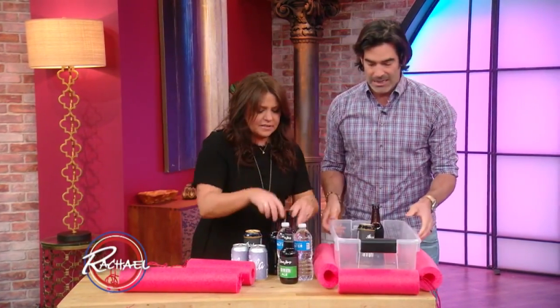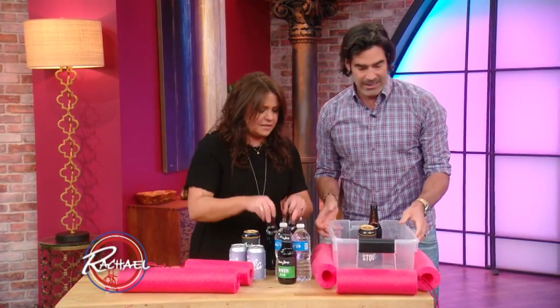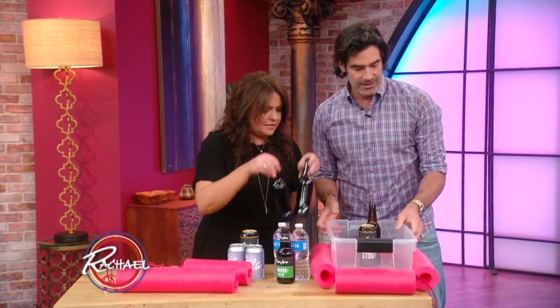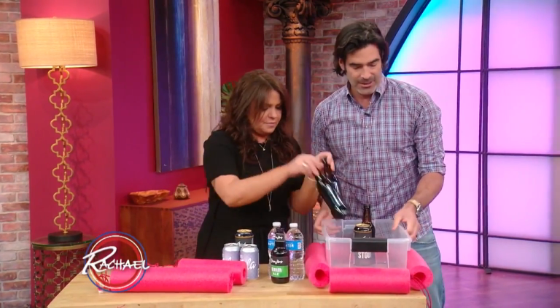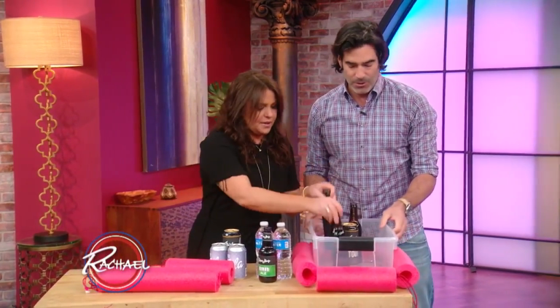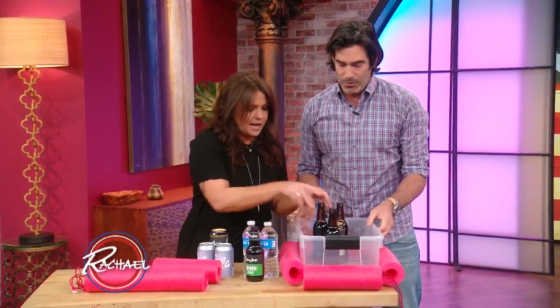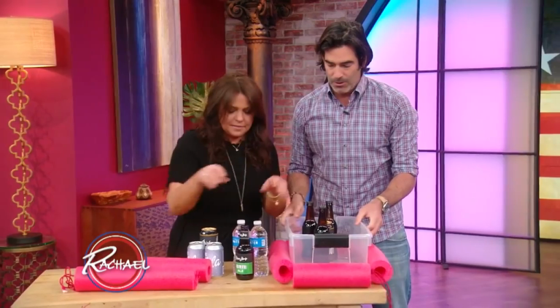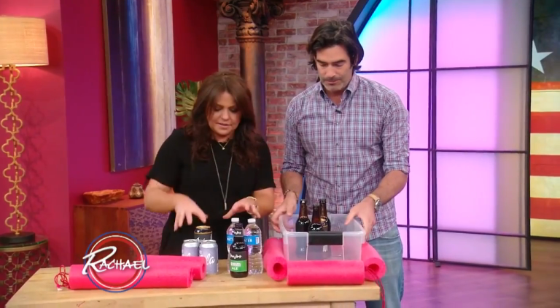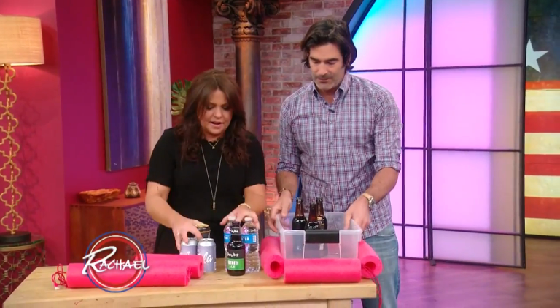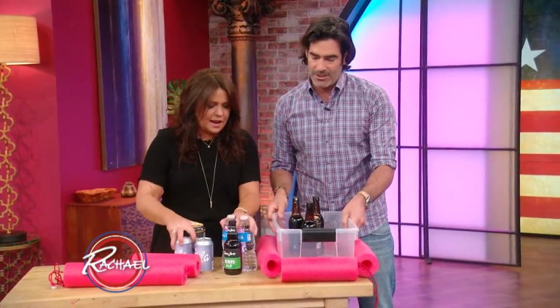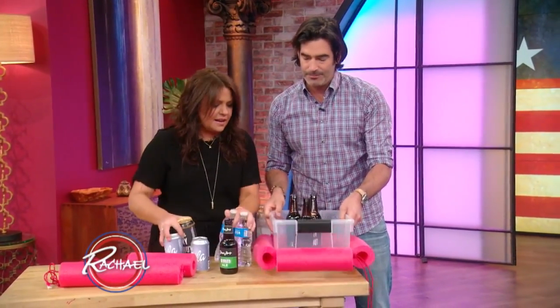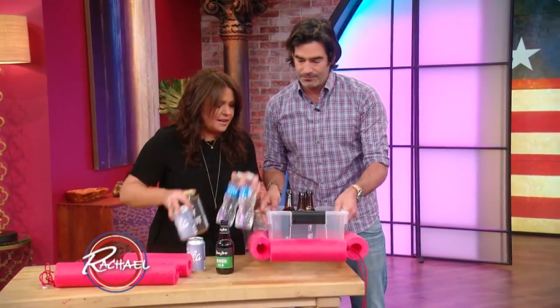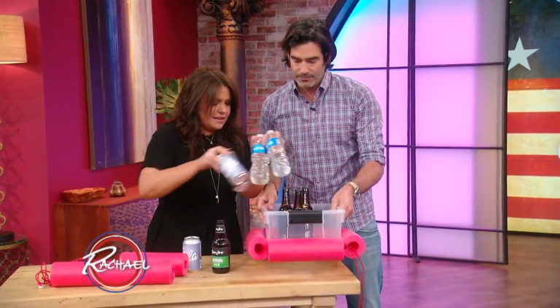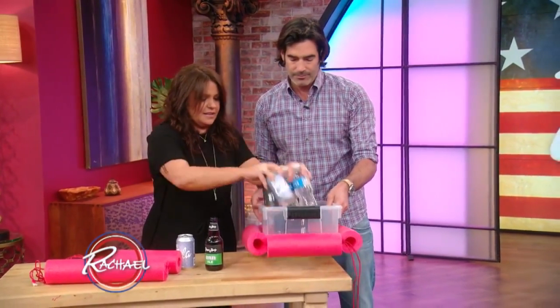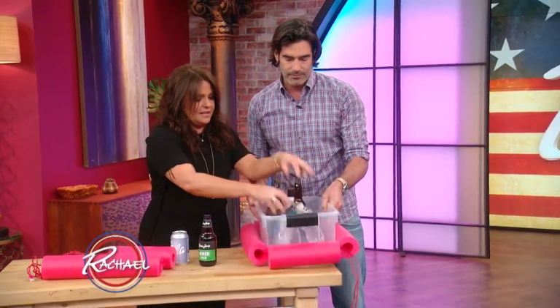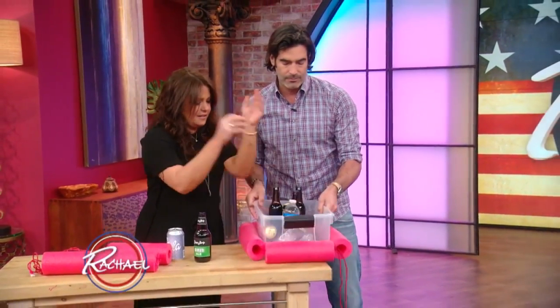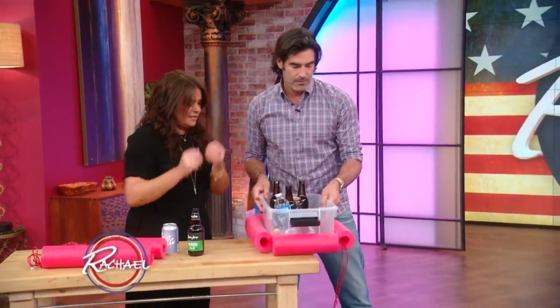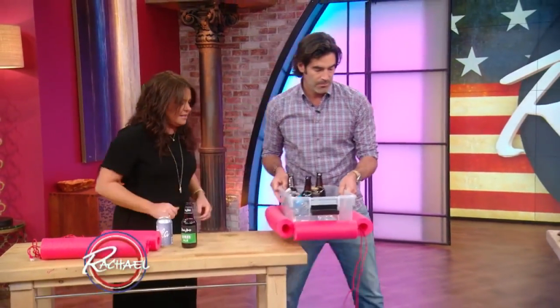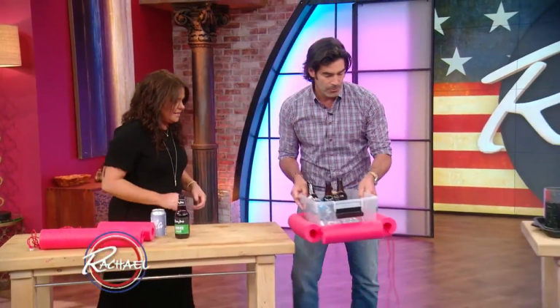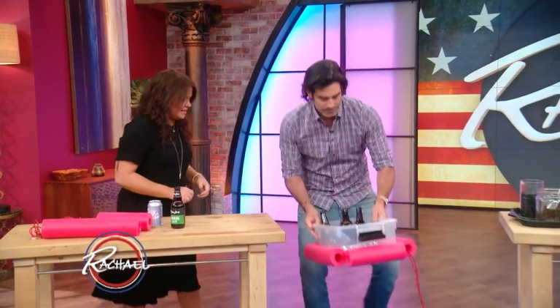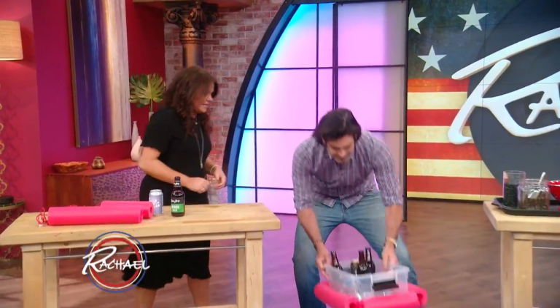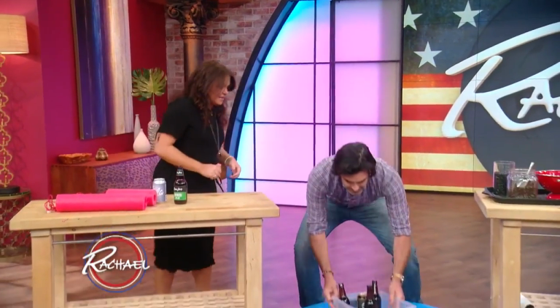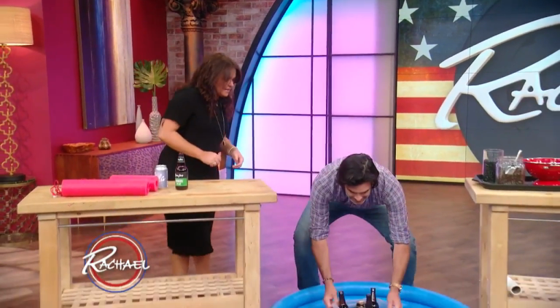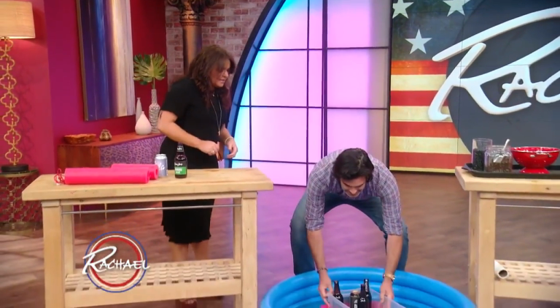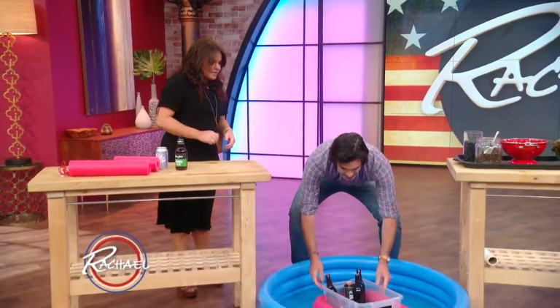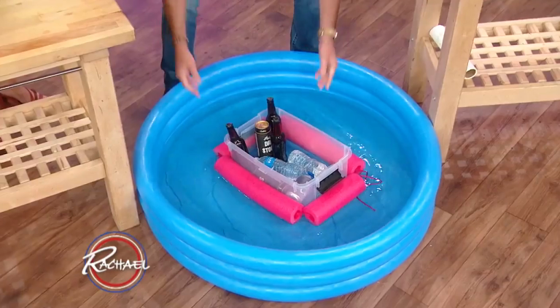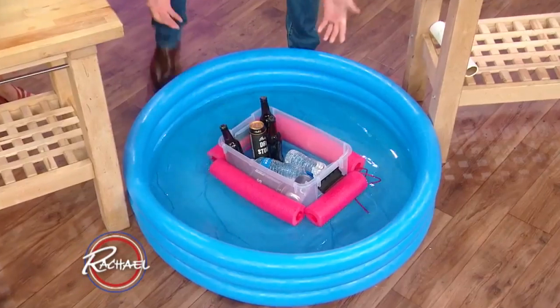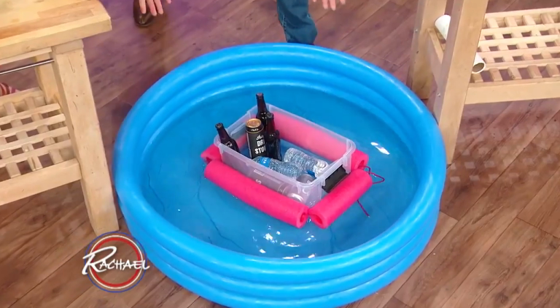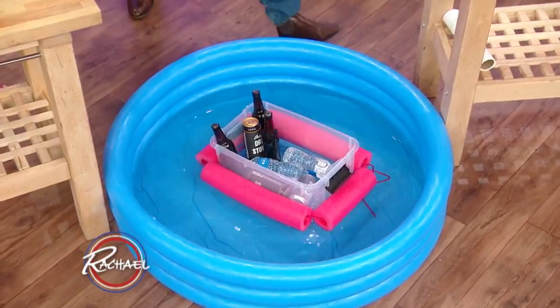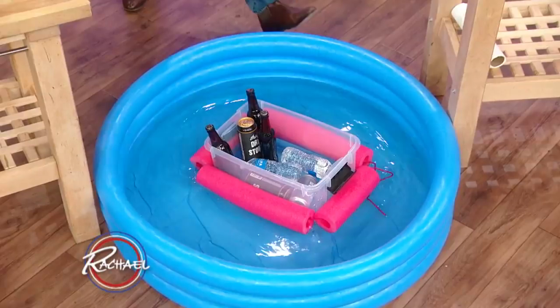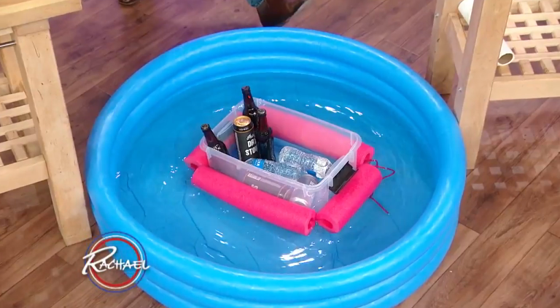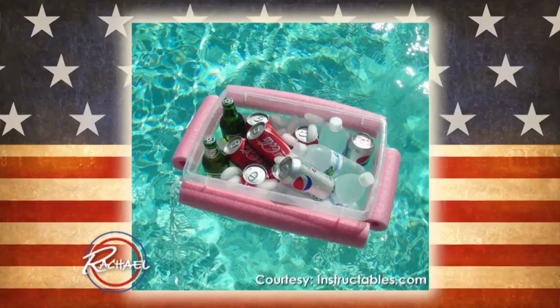Put that in the pool — look at that! Boom, and then voila! Look at that.